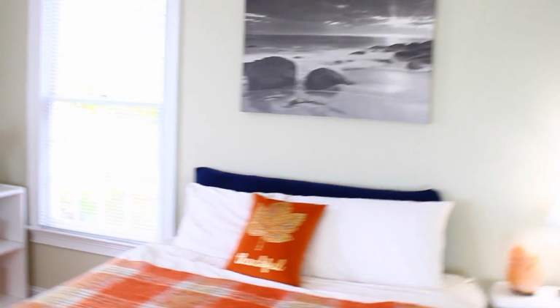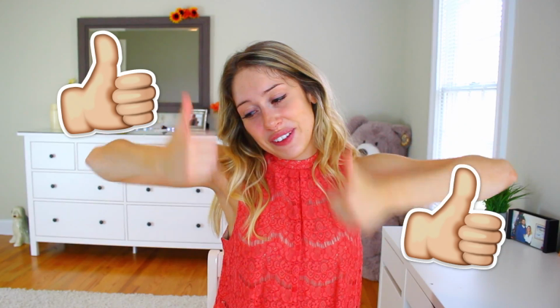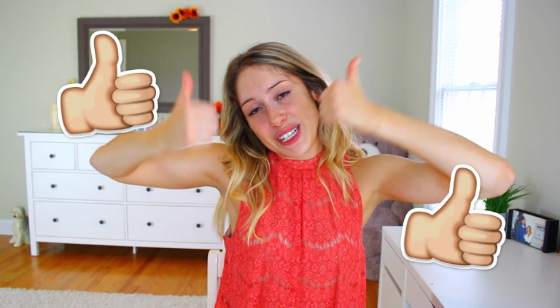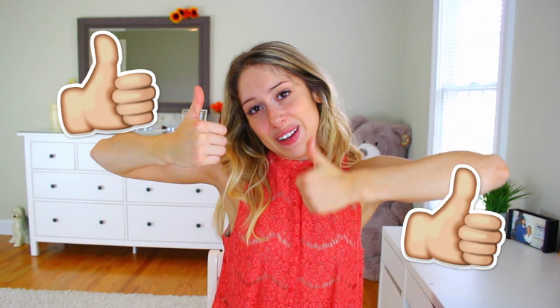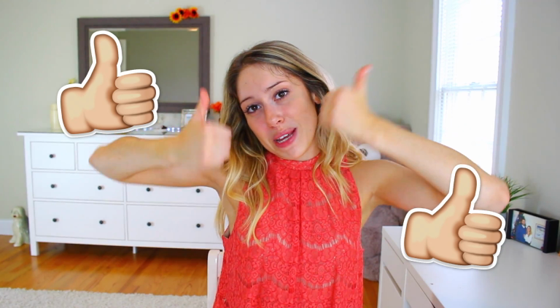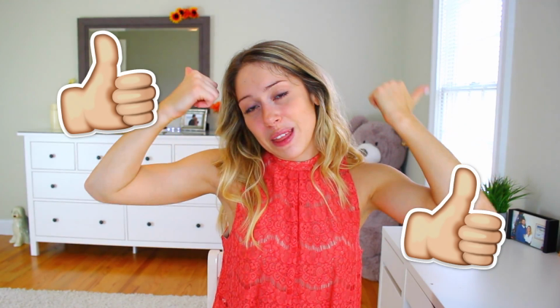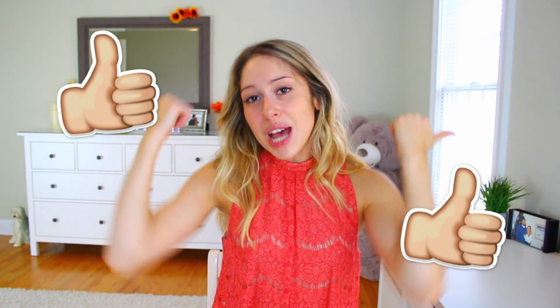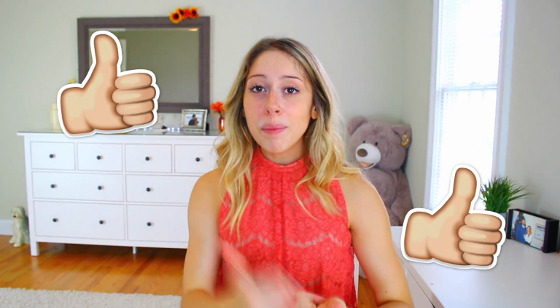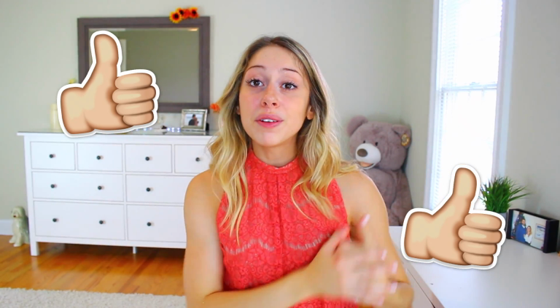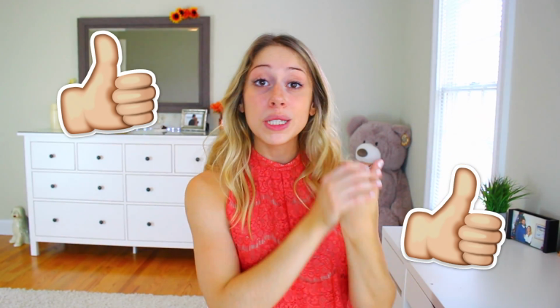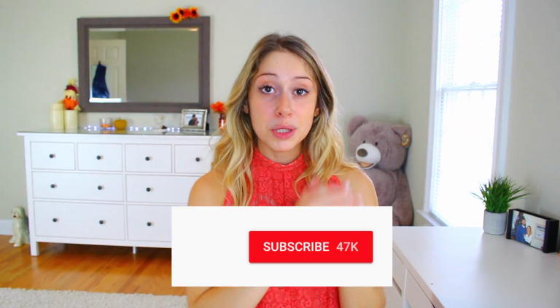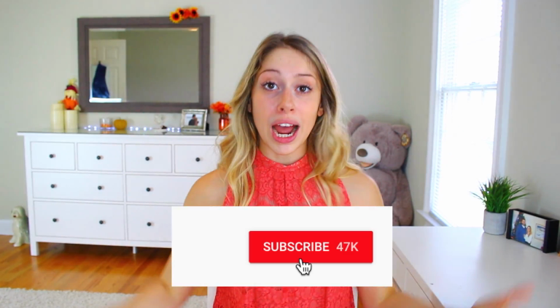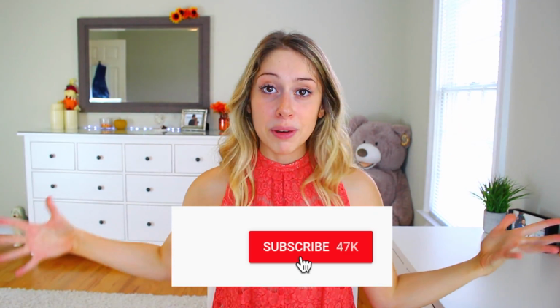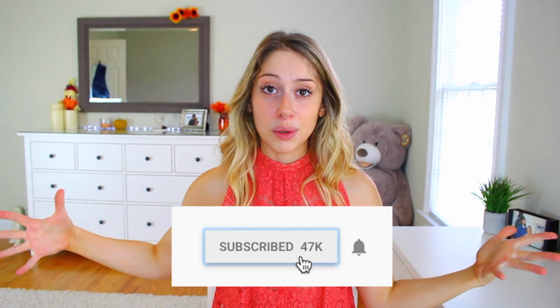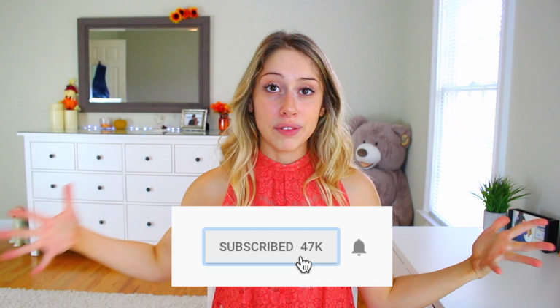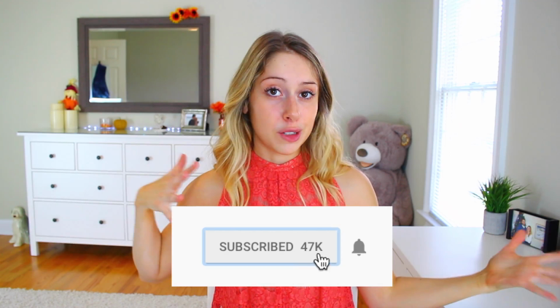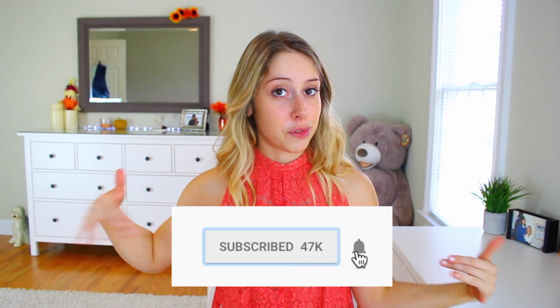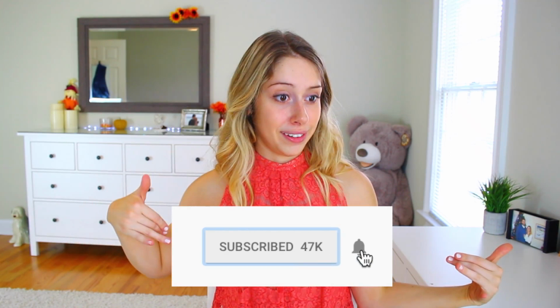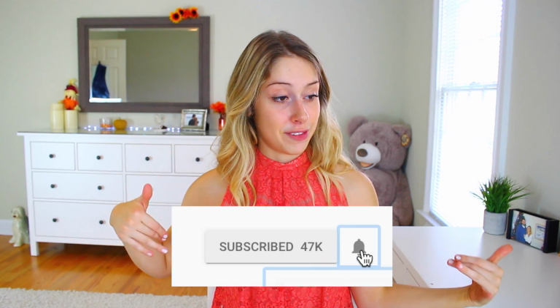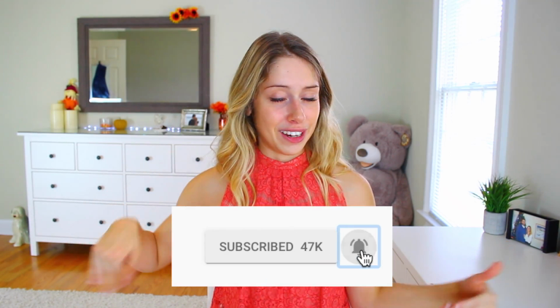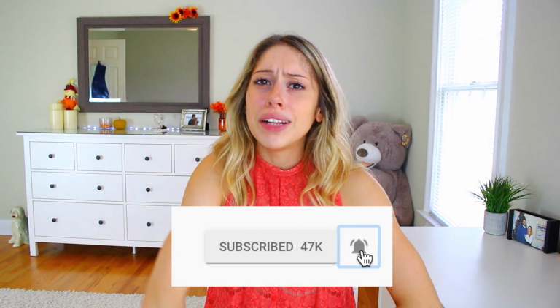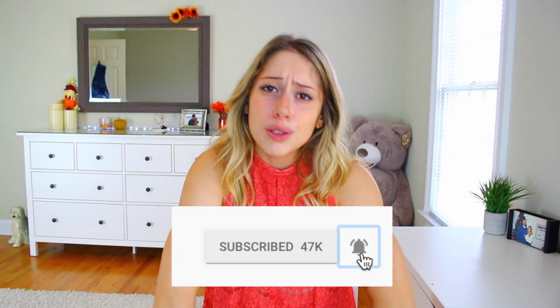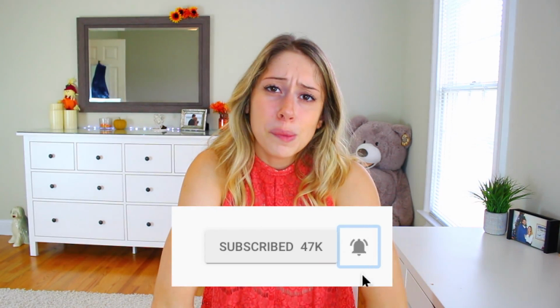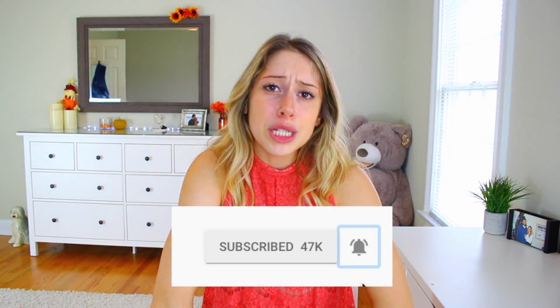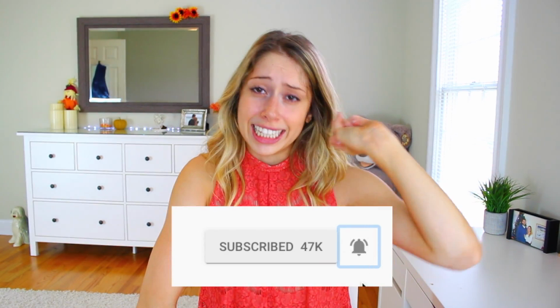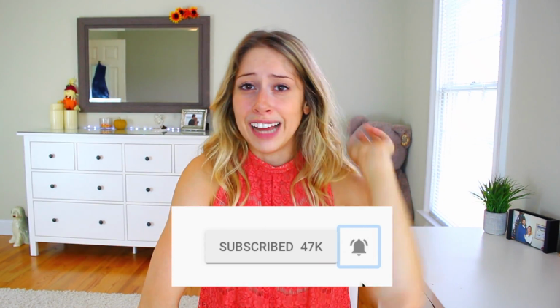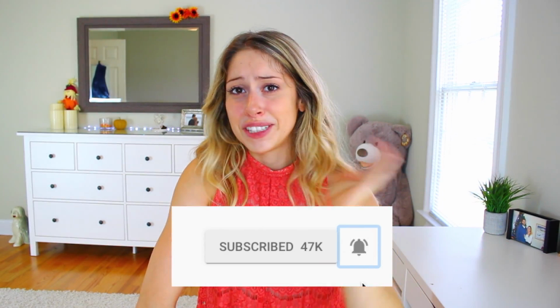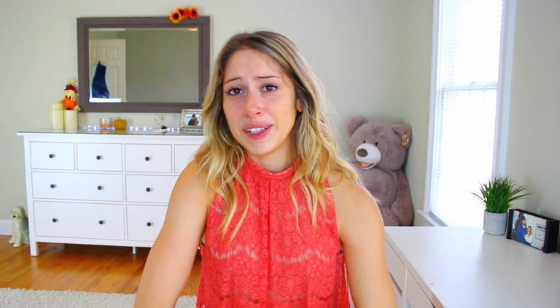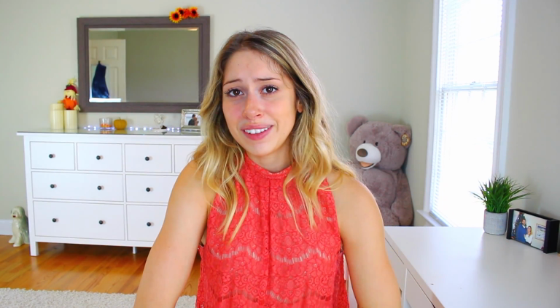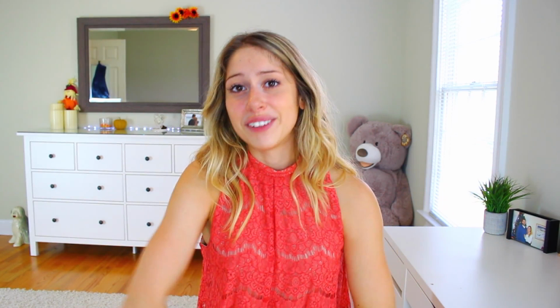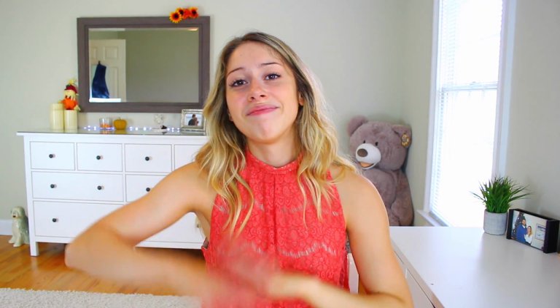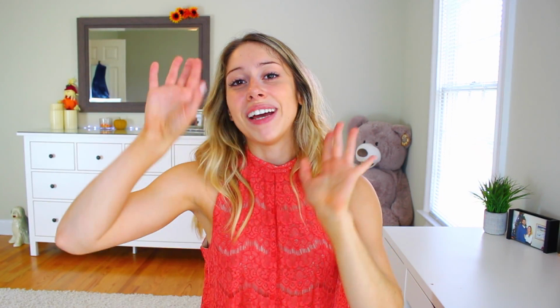Don't forget to give it a big thumbs up, and of course subscribe for more videos before you leave. I love you so, so much and I will see you in my next video. Bye!